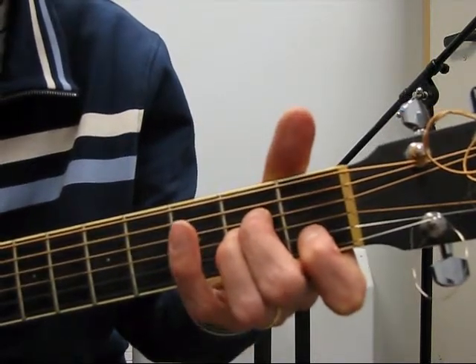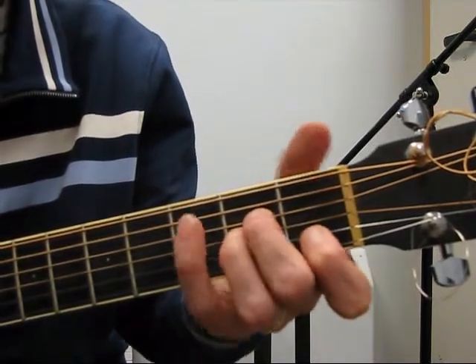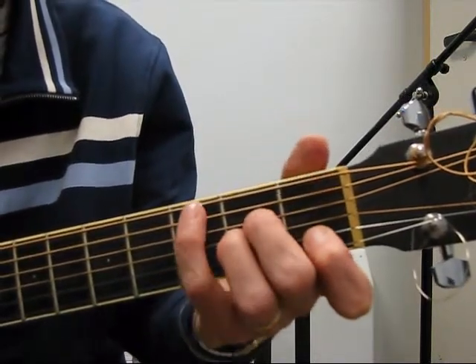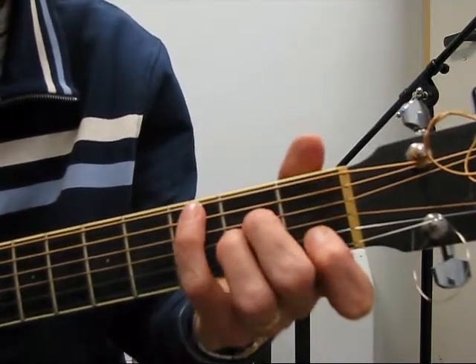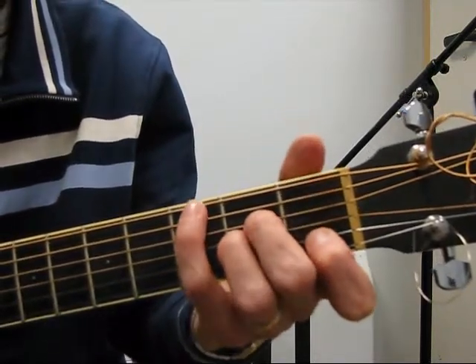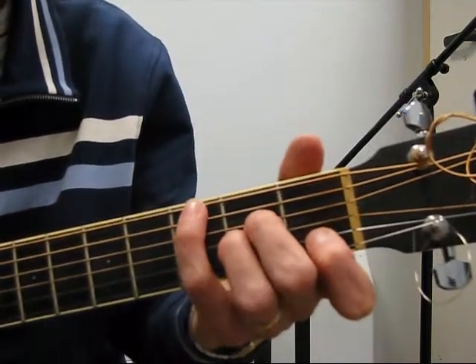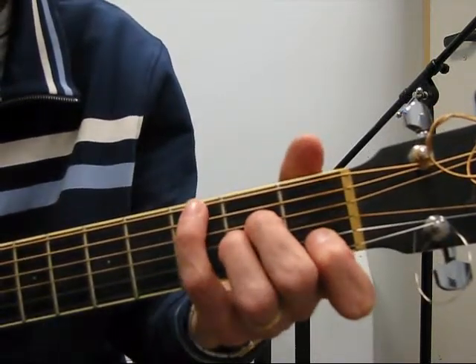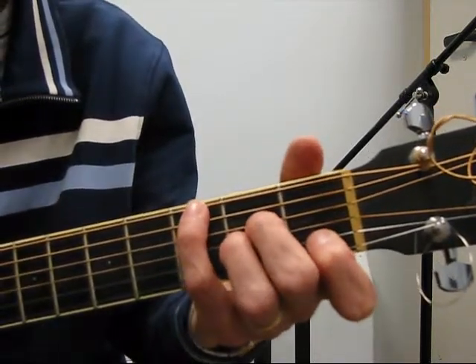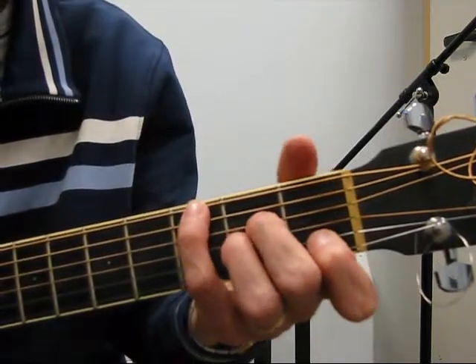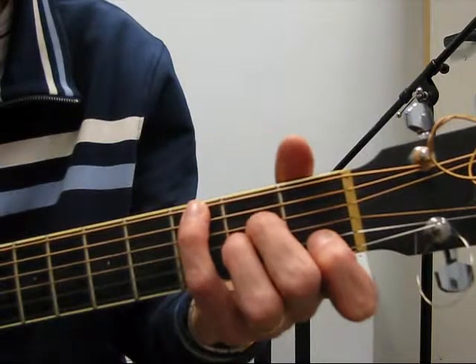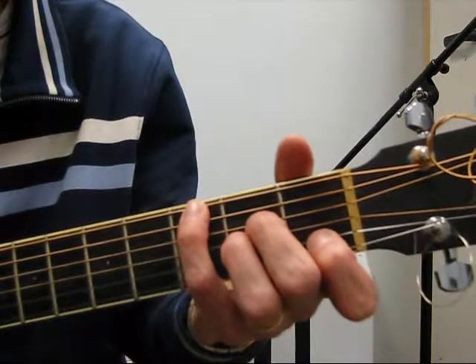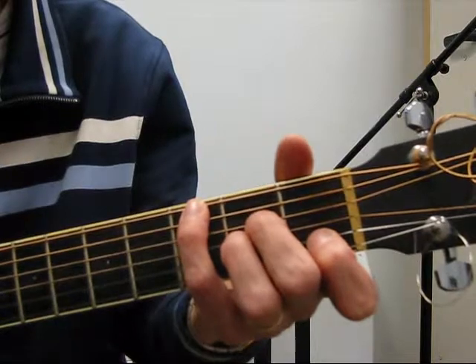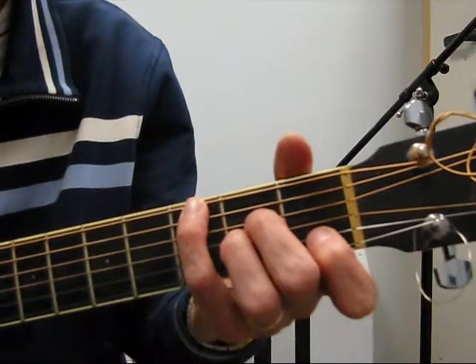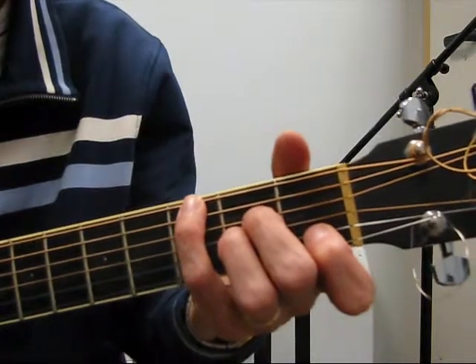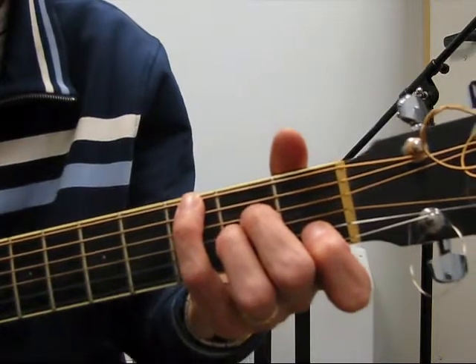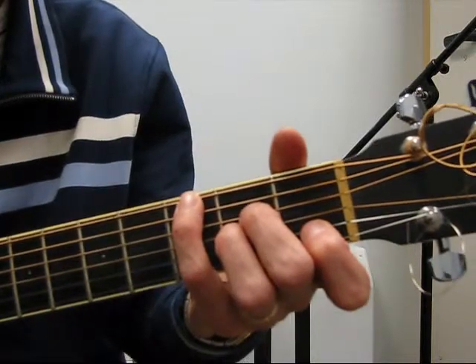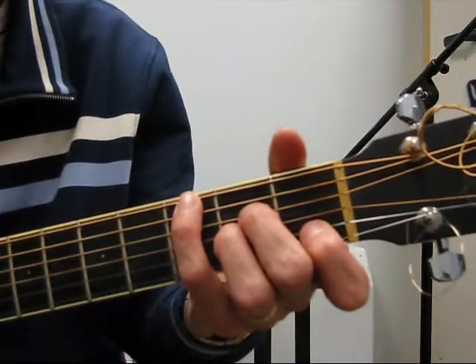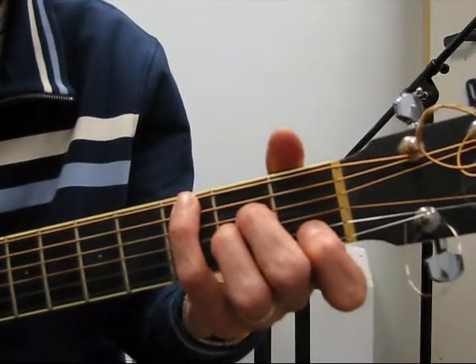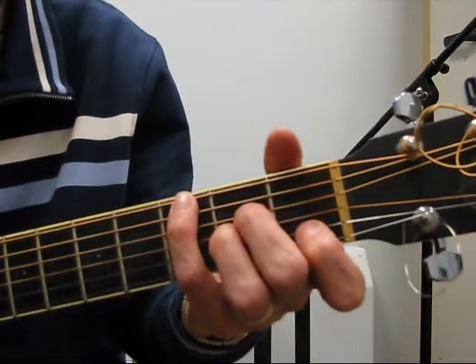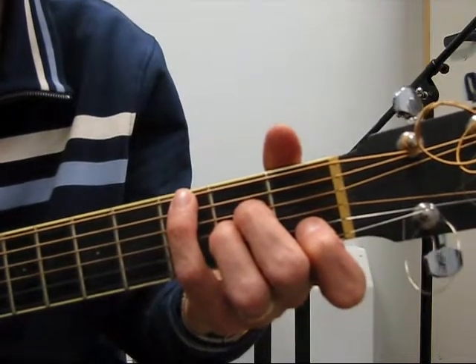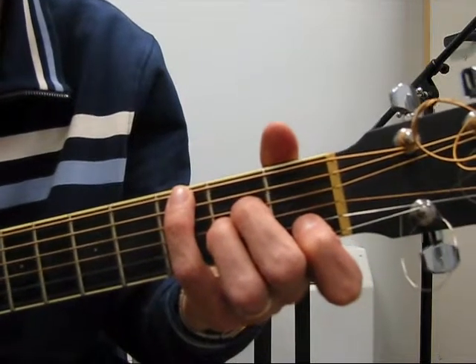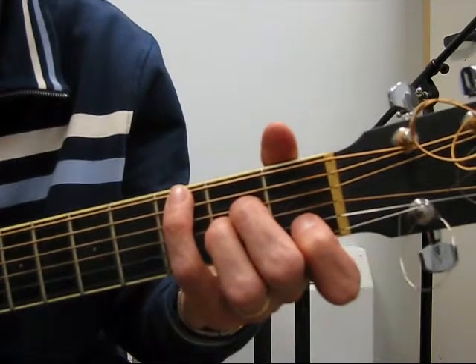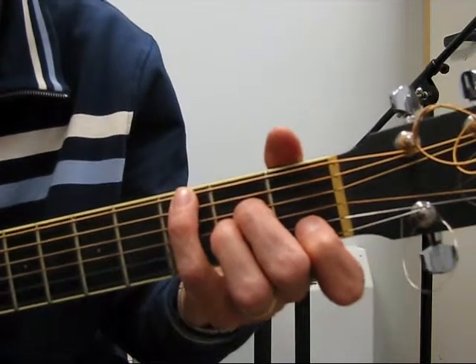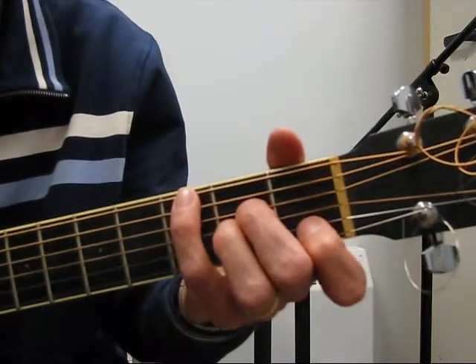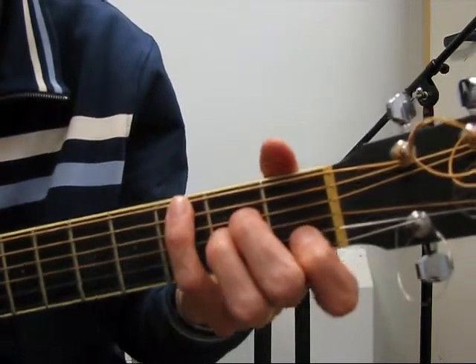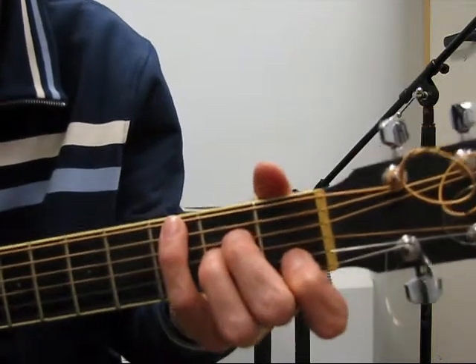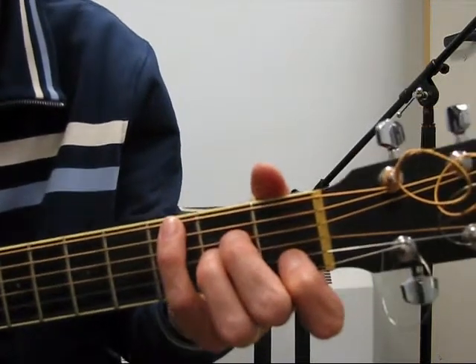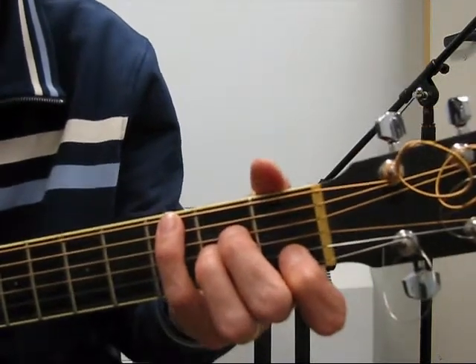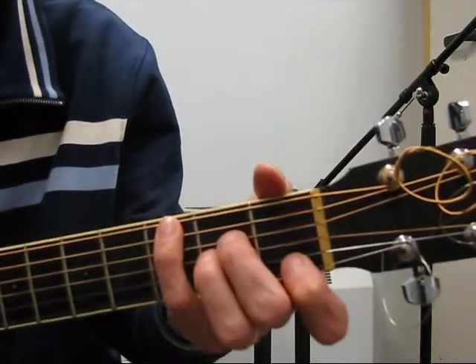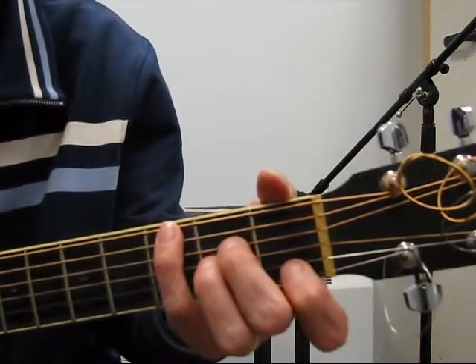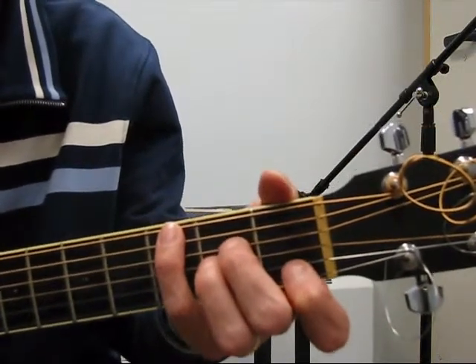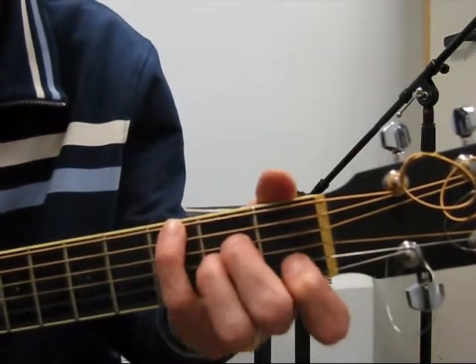Pinky up to the sixth string, third fret, for A minor over G. Repeat the pattern.